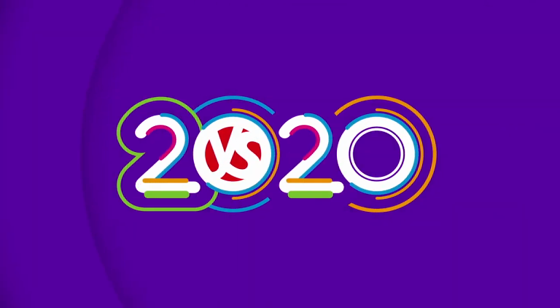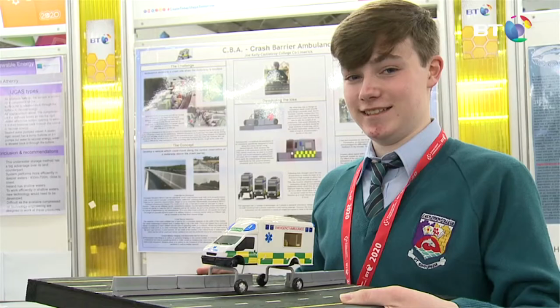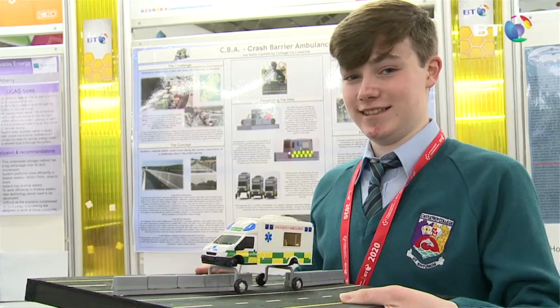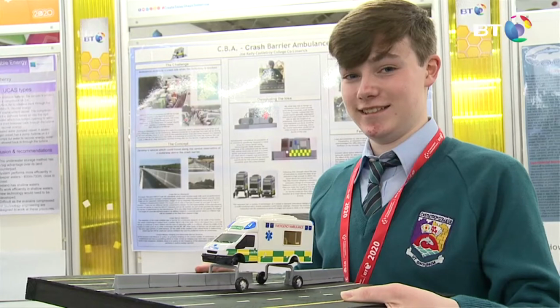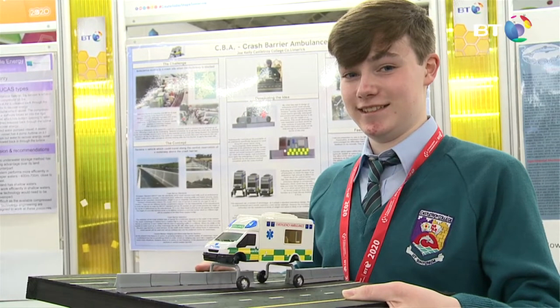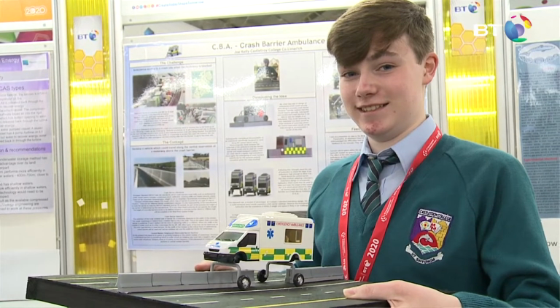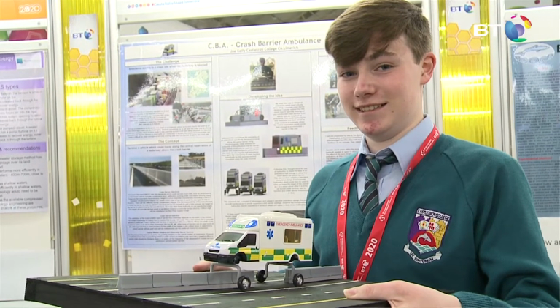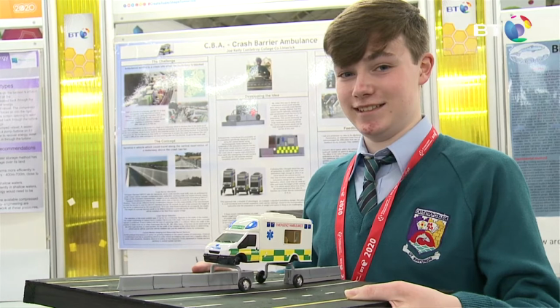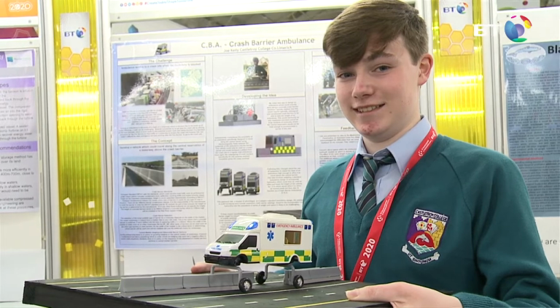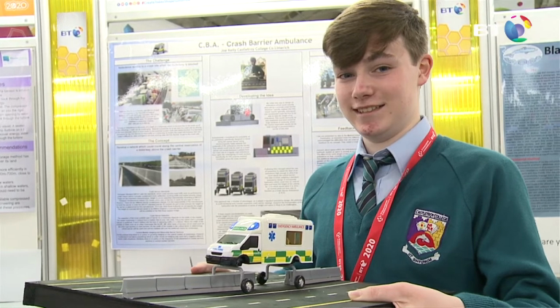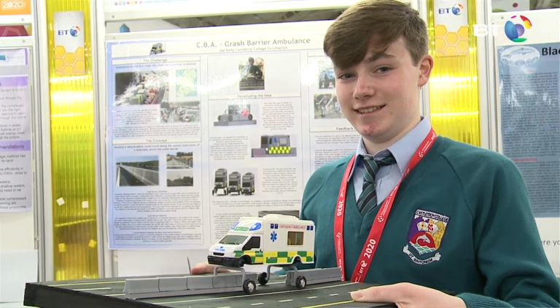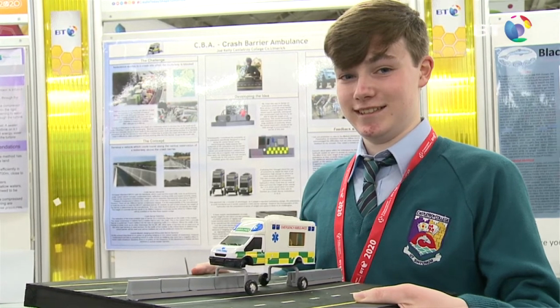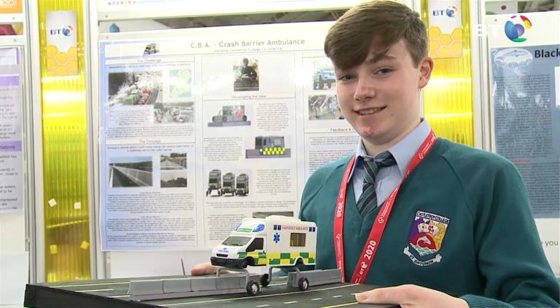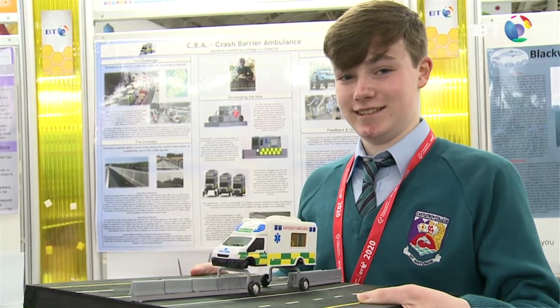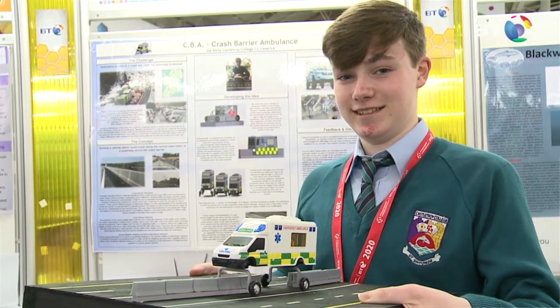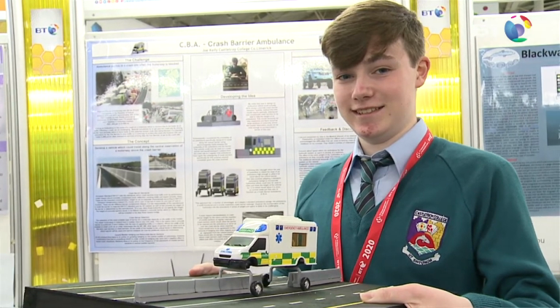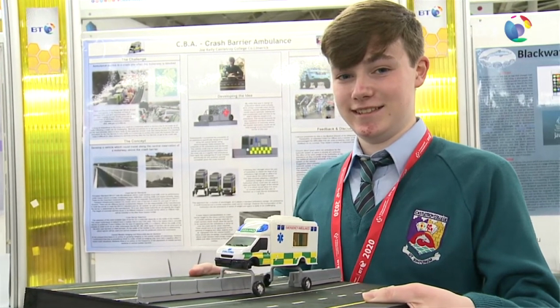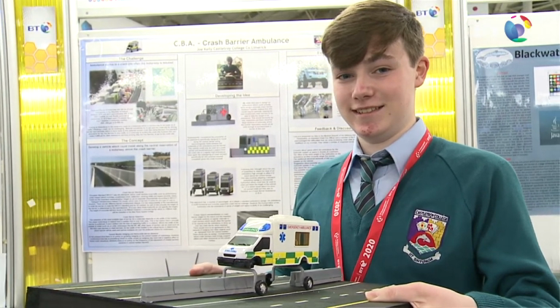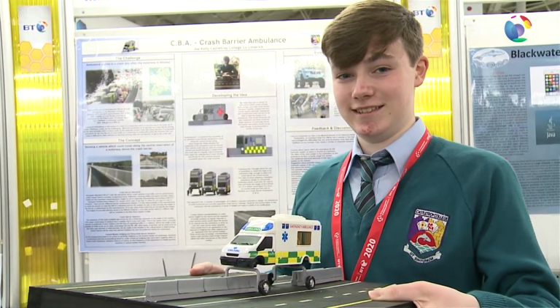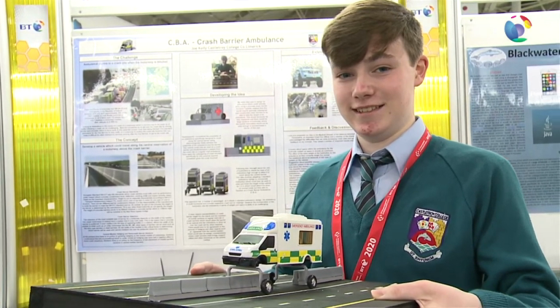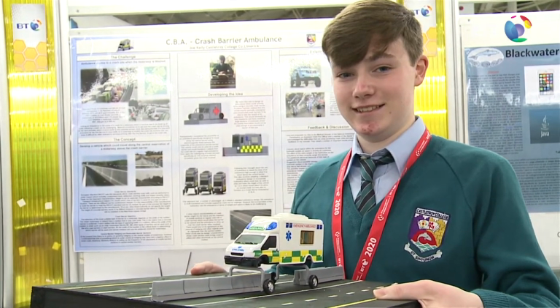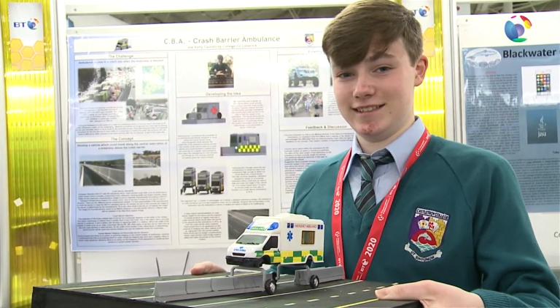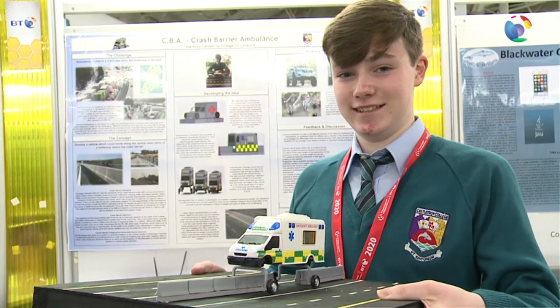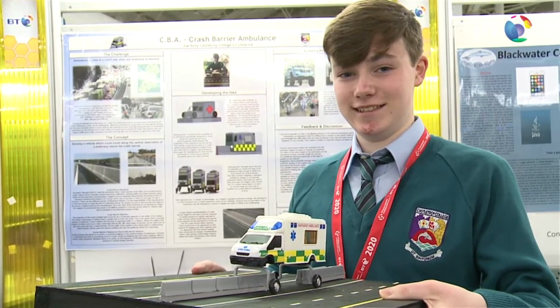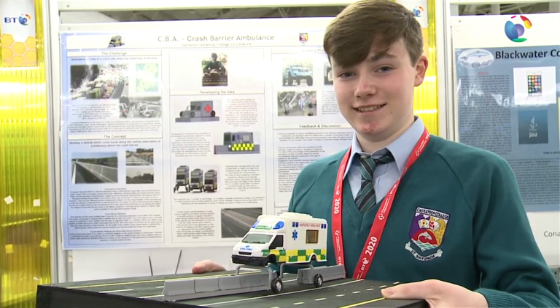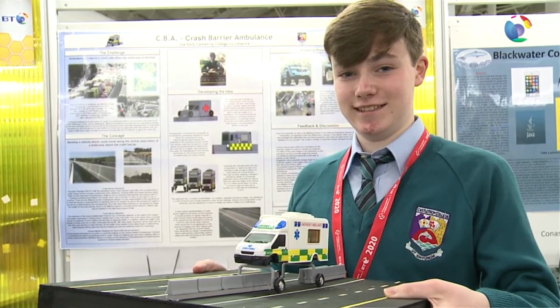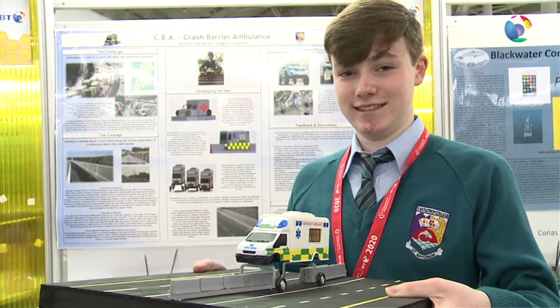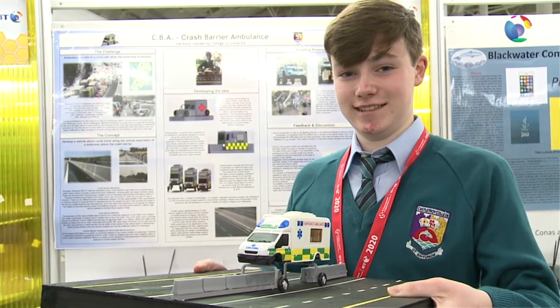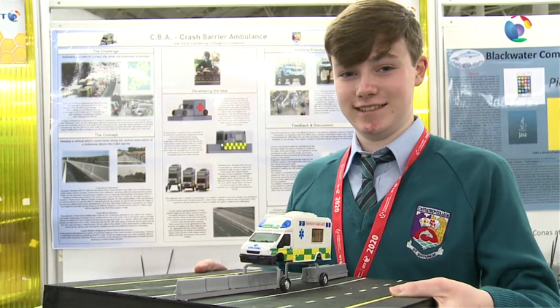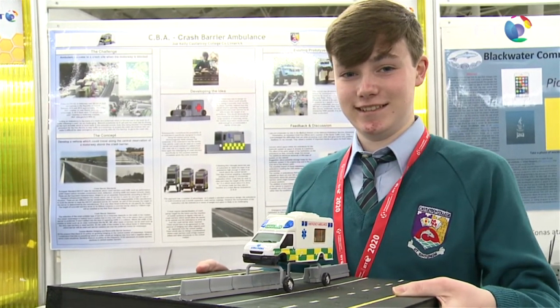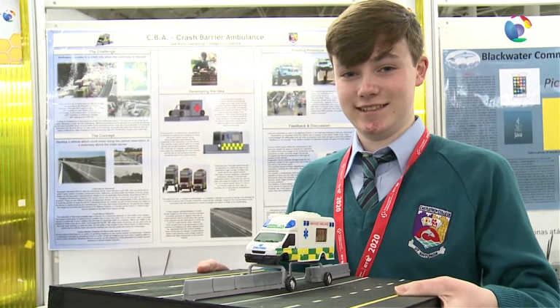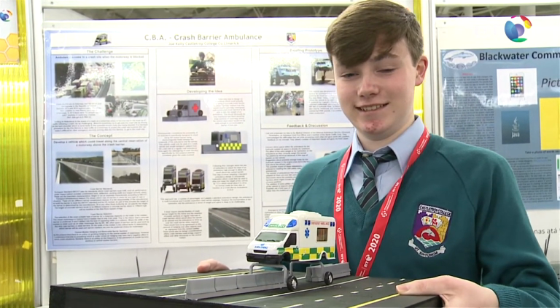My name is Joe Kelly. I'm from Castroy College, County Limerick, and my project is CBA — Crash Barrier Ambulance.